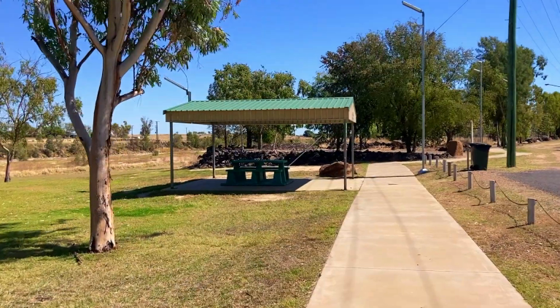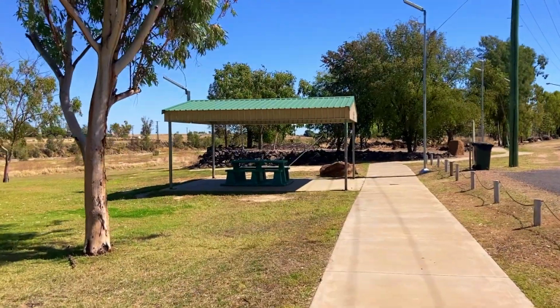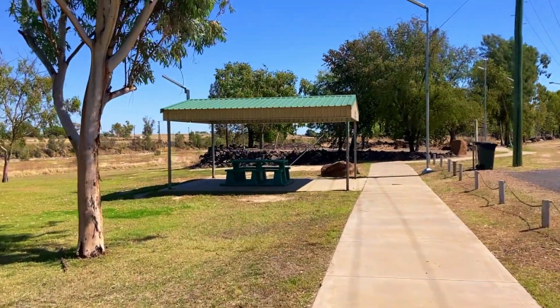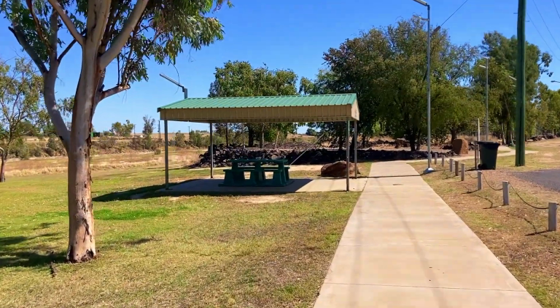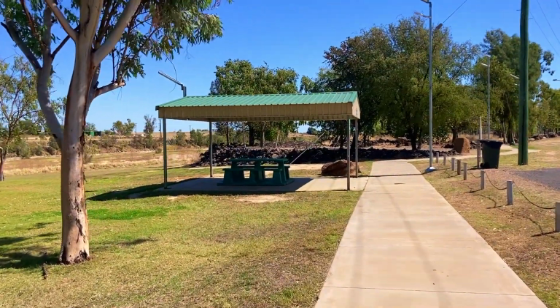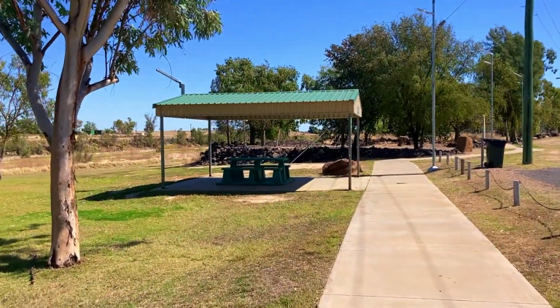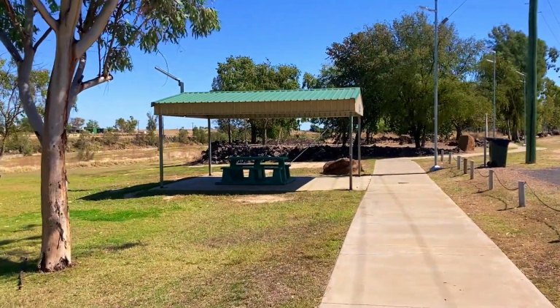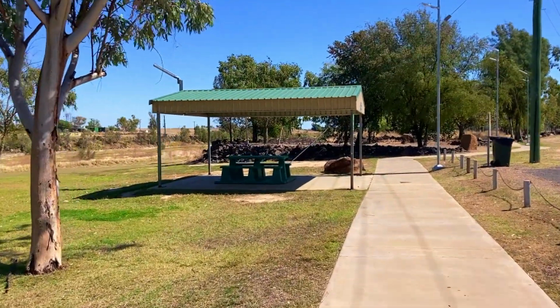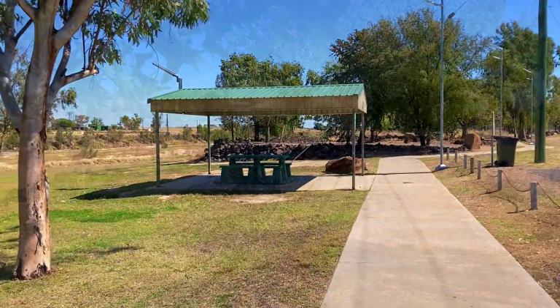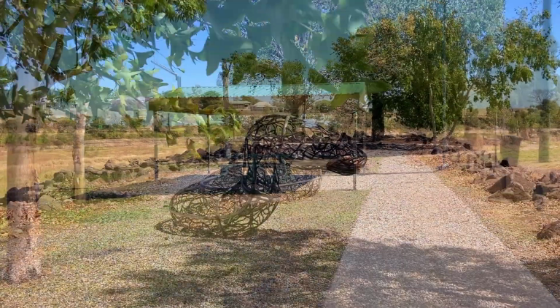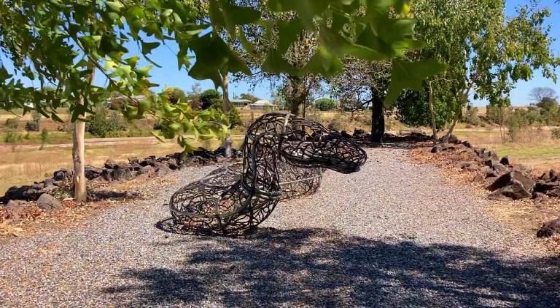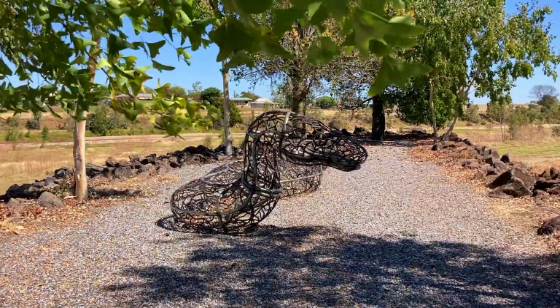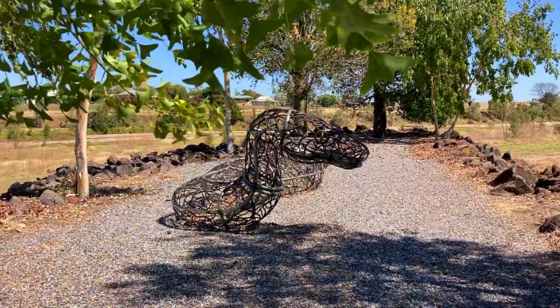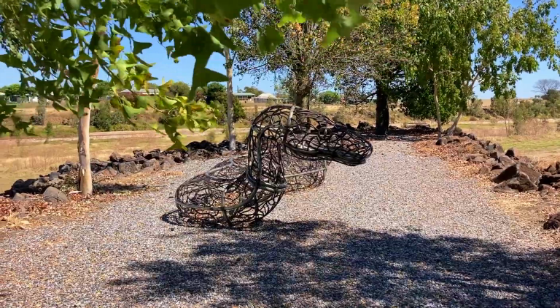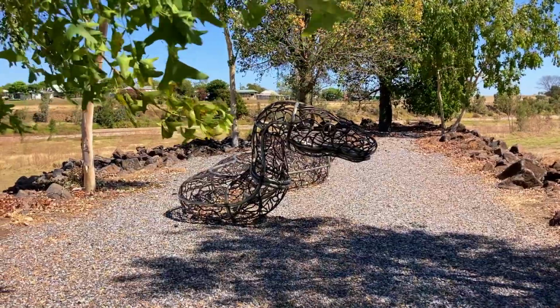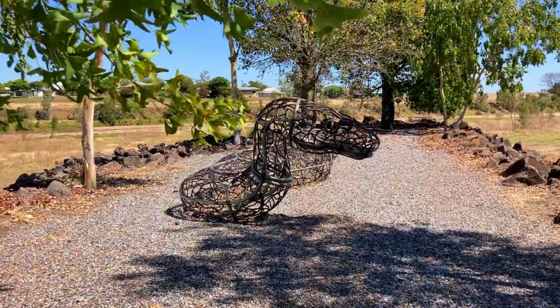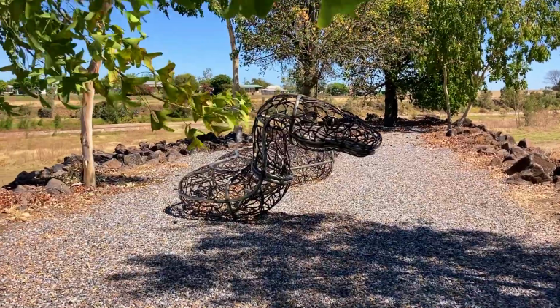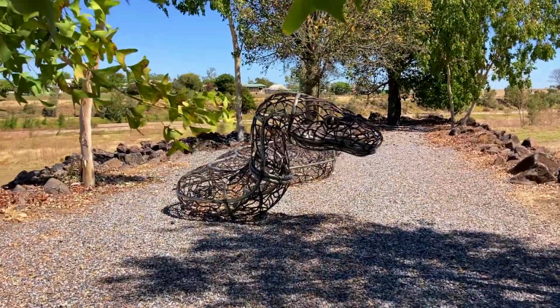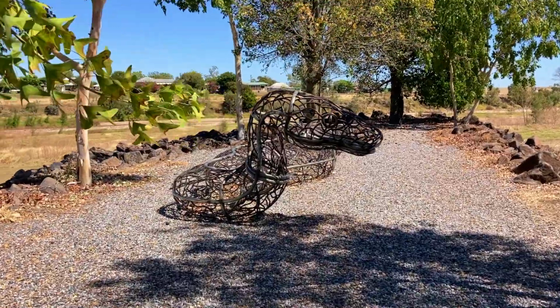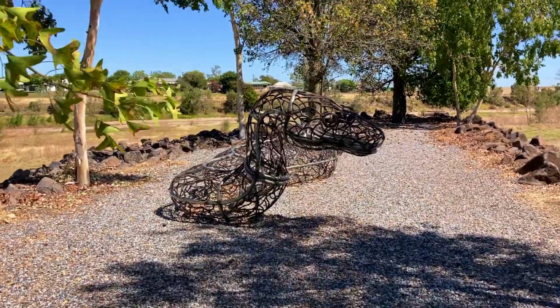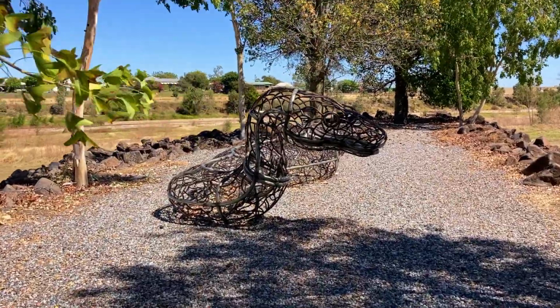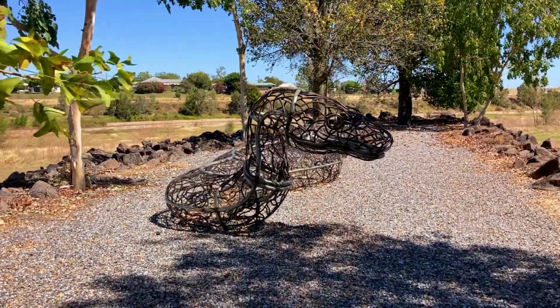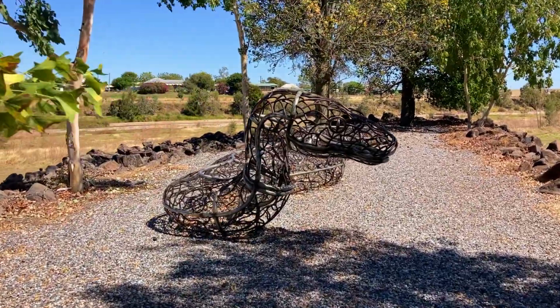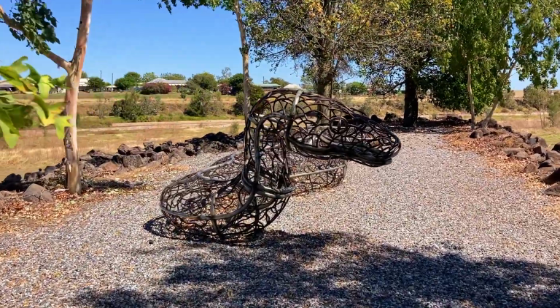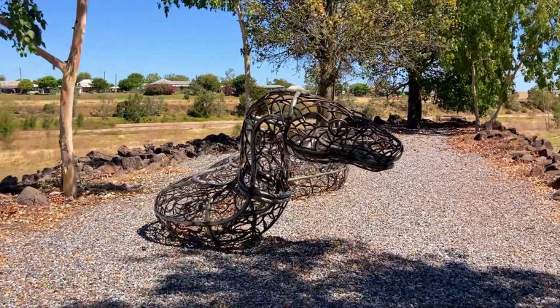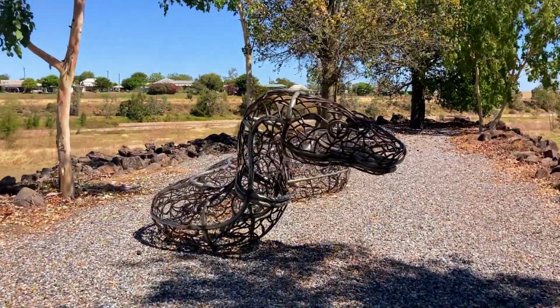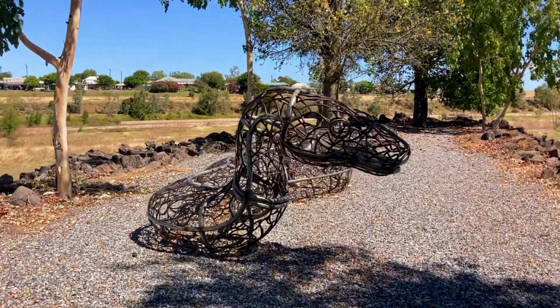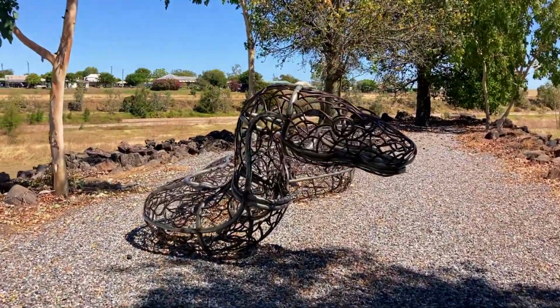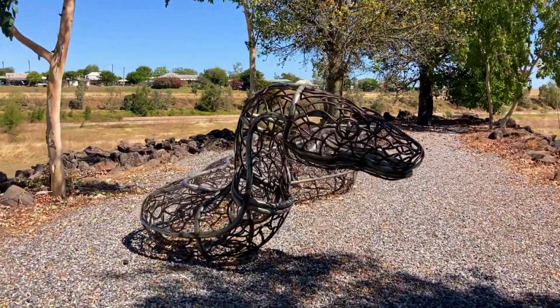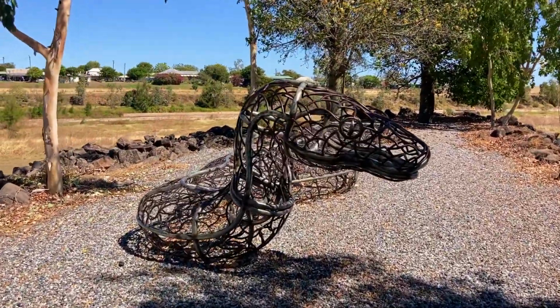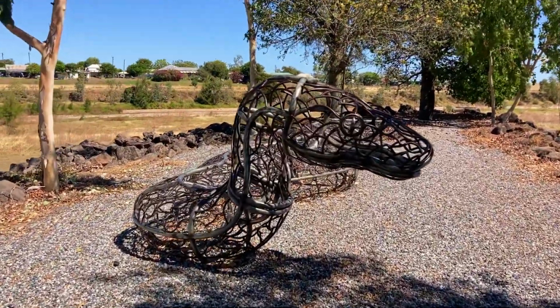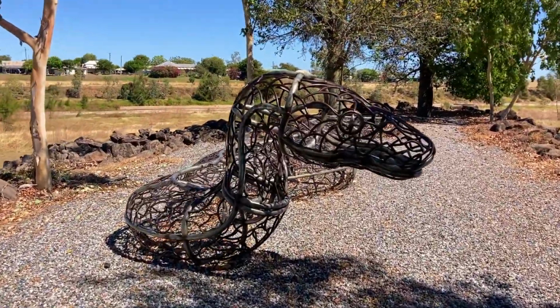On the northern banks of the Flinders River is the Eco Walk, with interesting sculptures and local artworks.